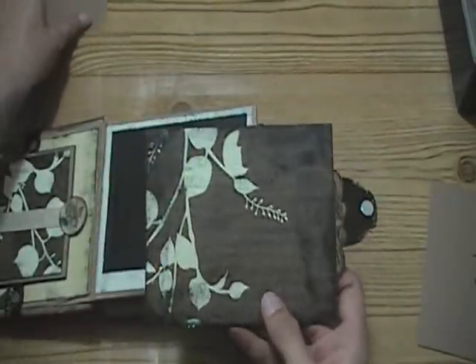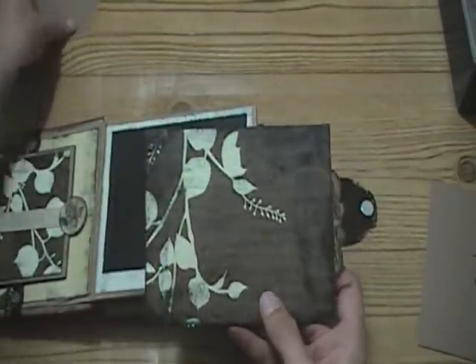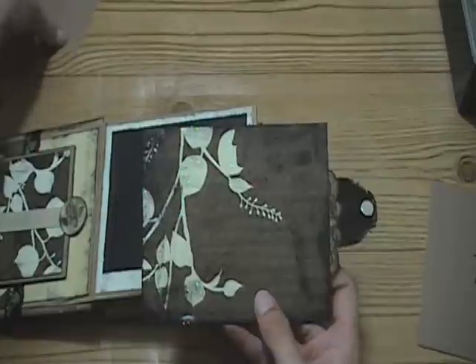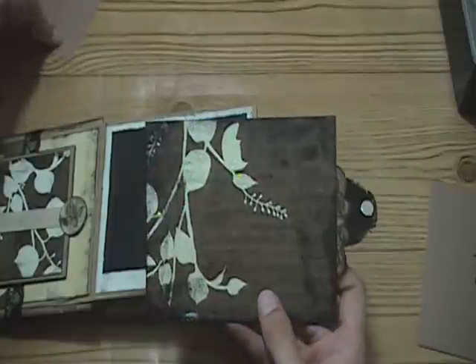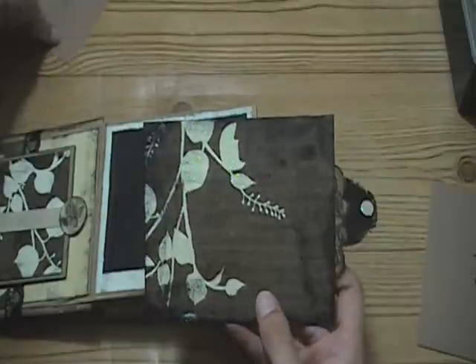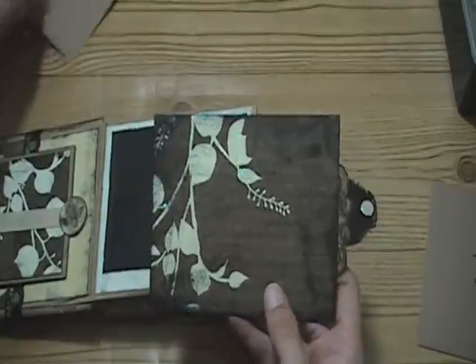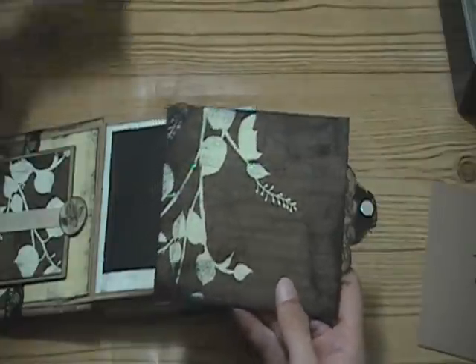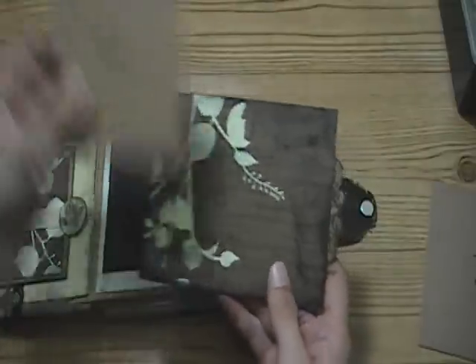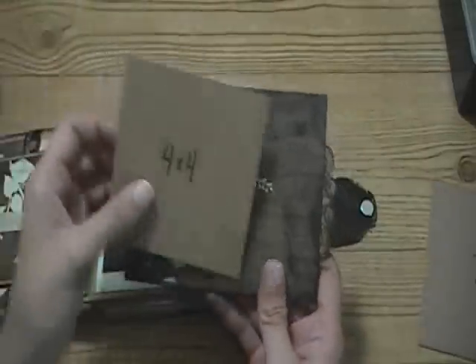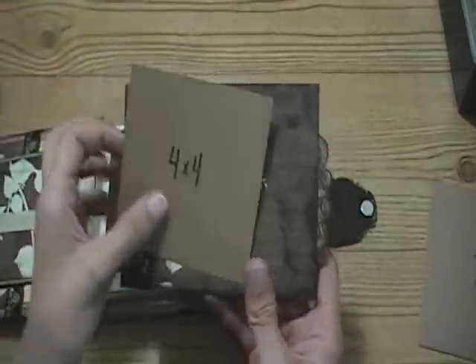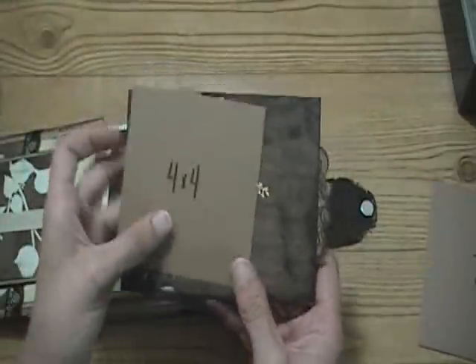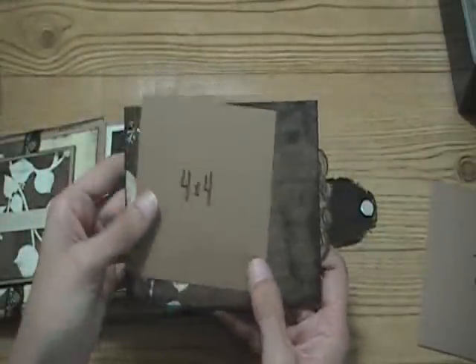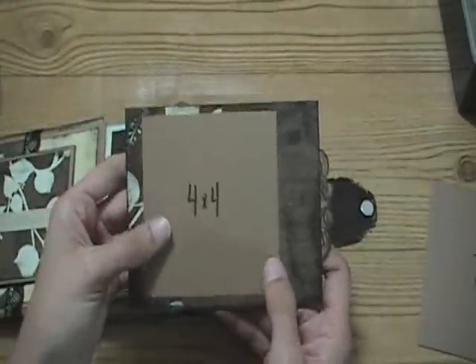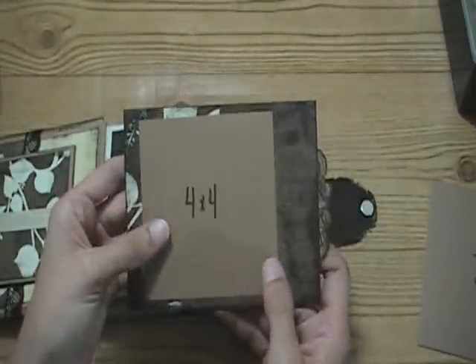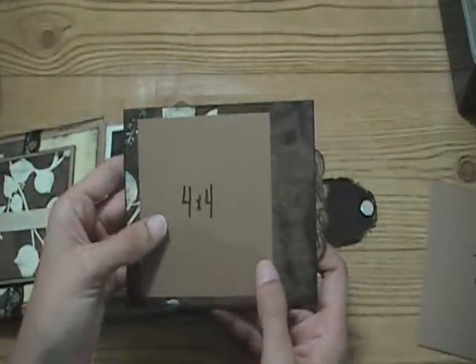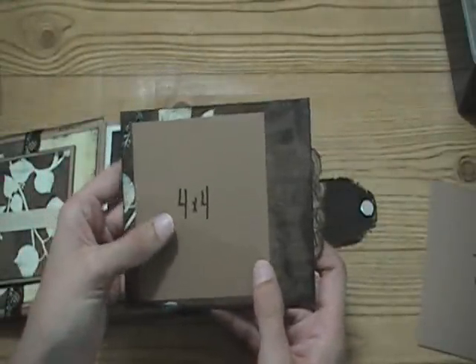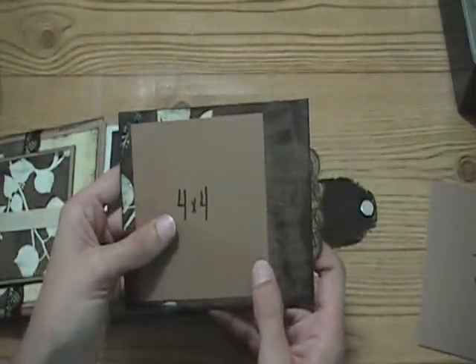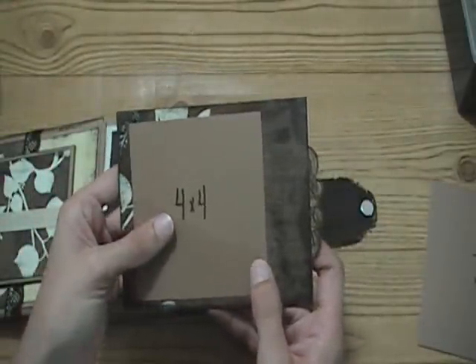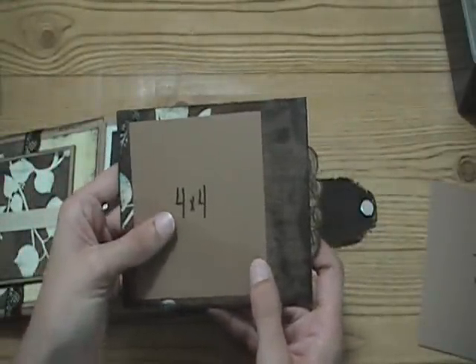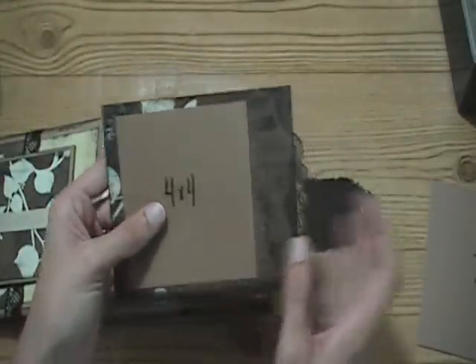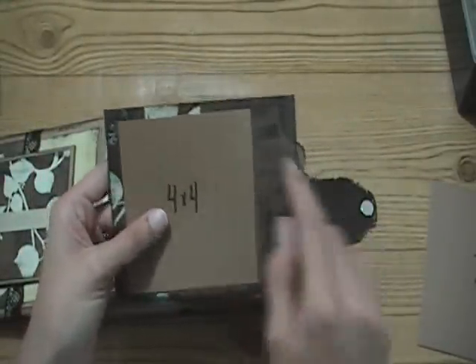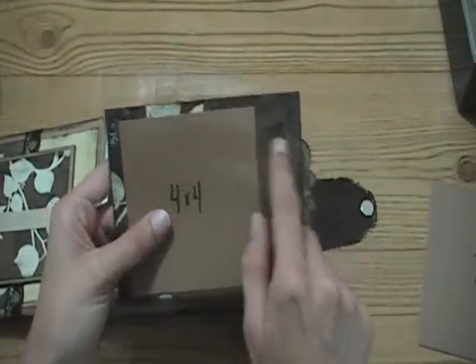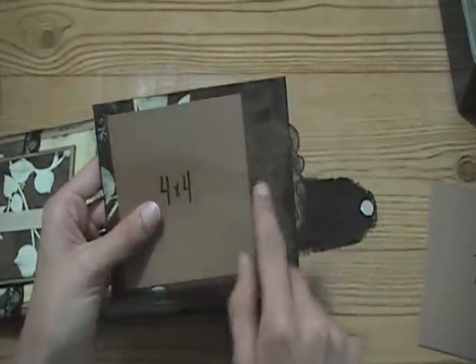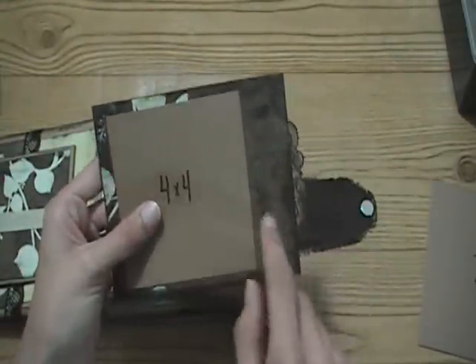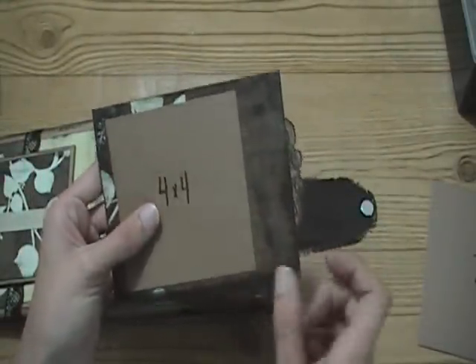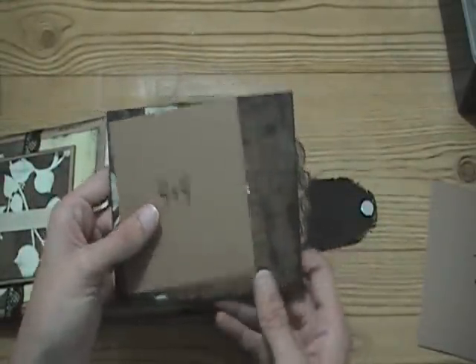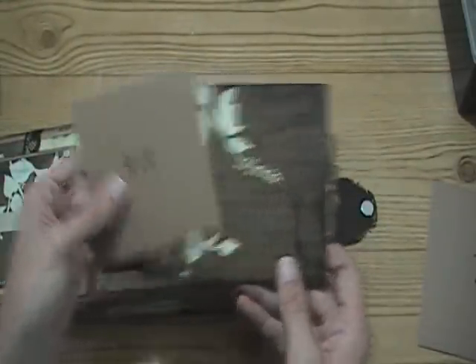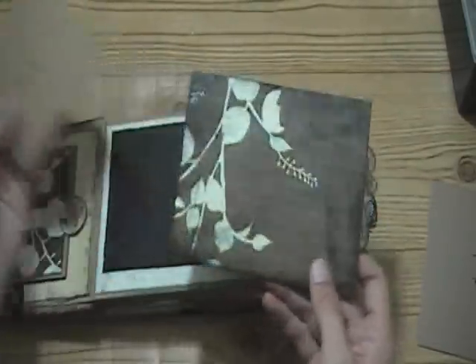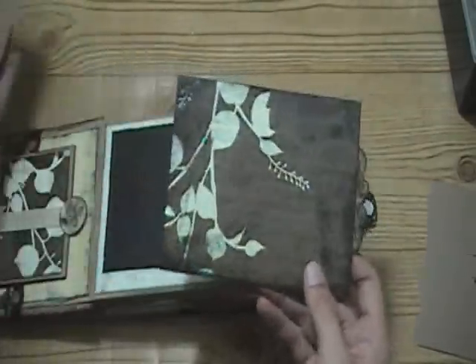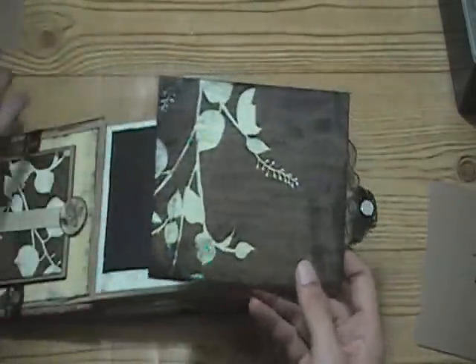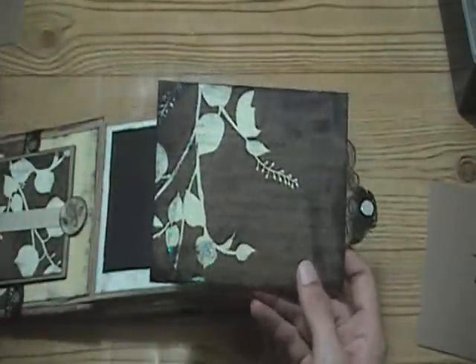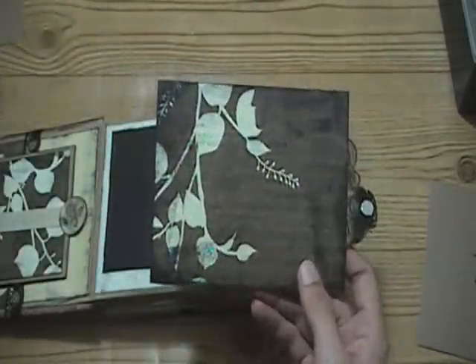A 4x5 photo would fit on there perfectly, or you could do a 4x4 or smaller.